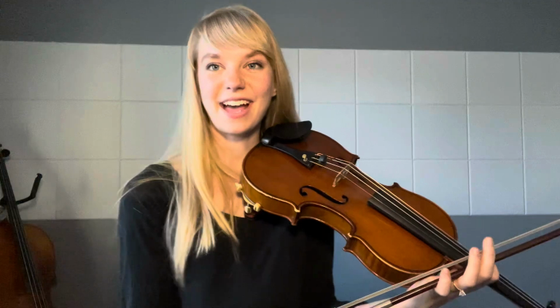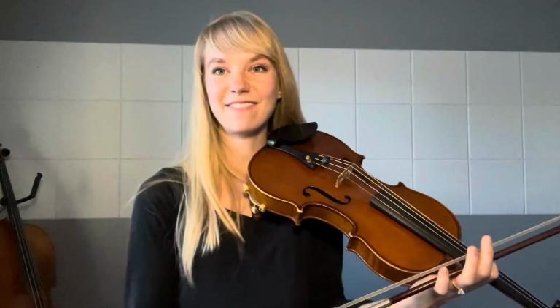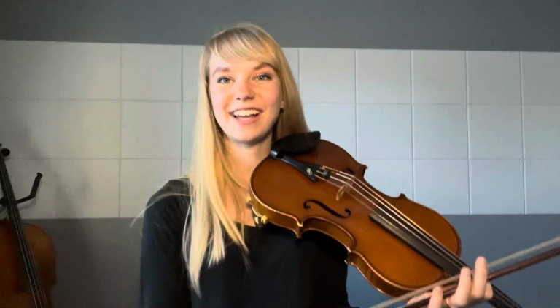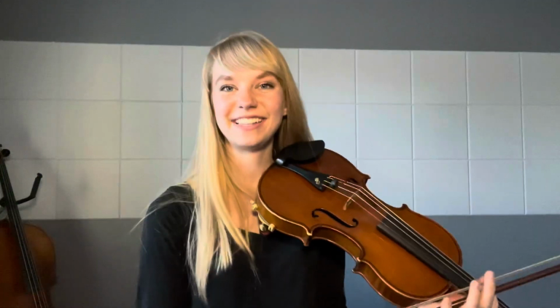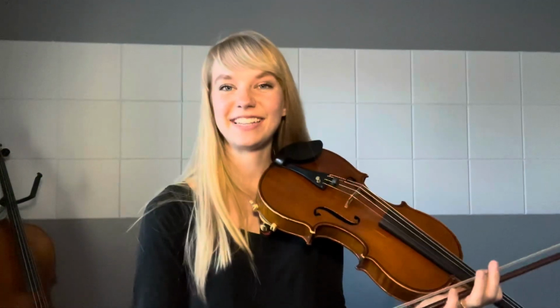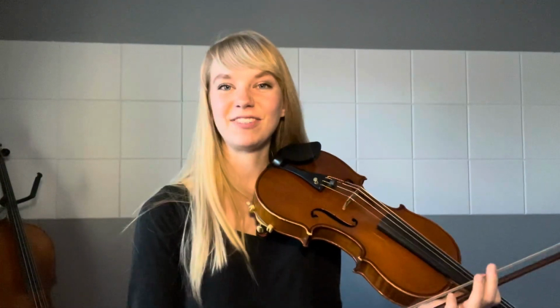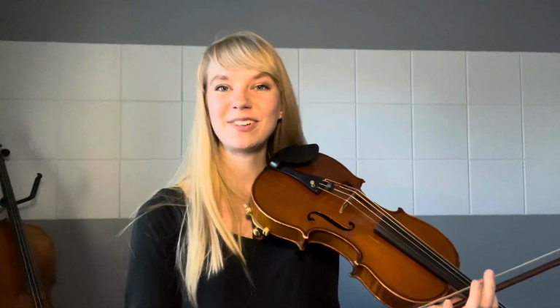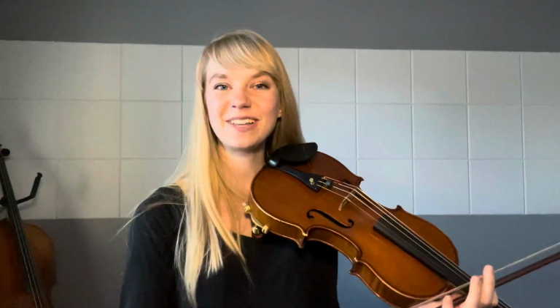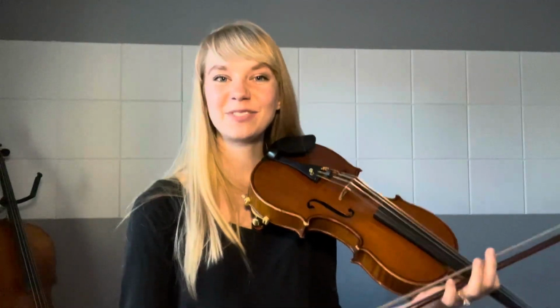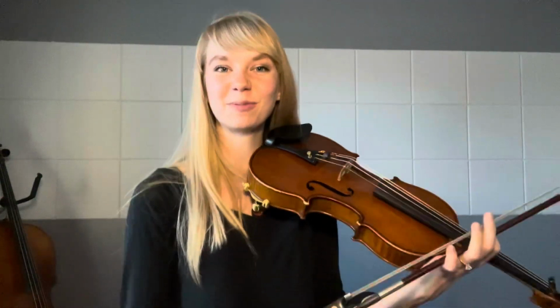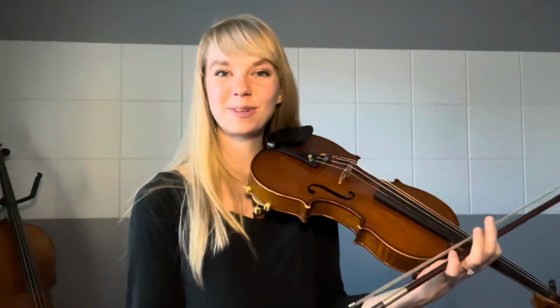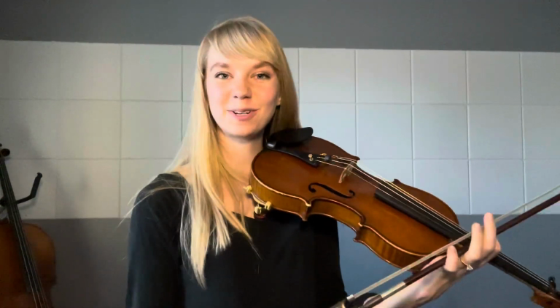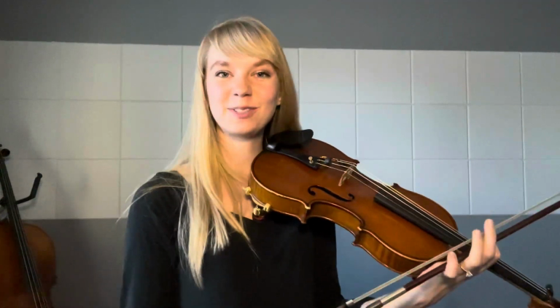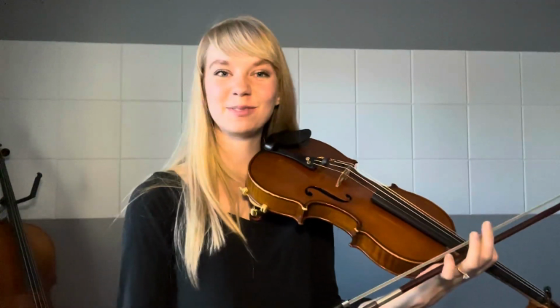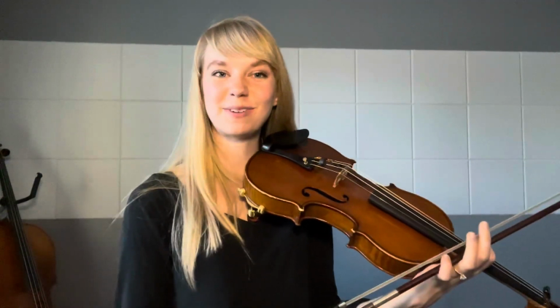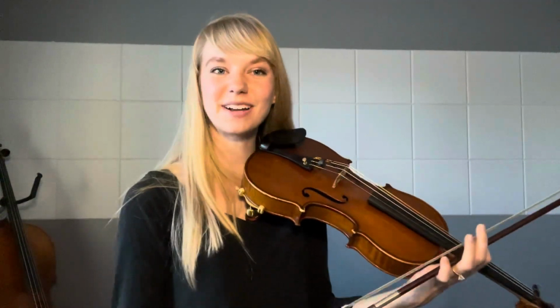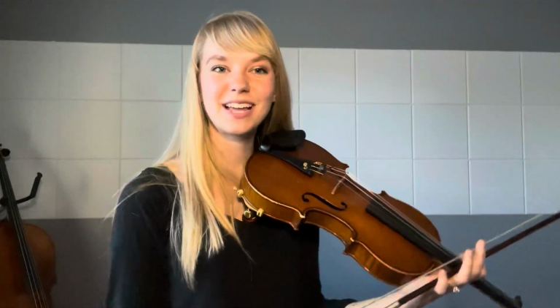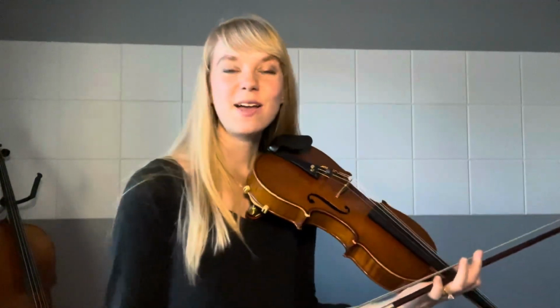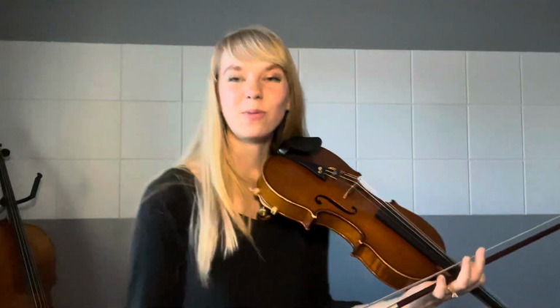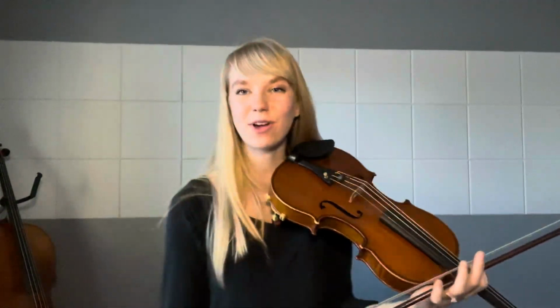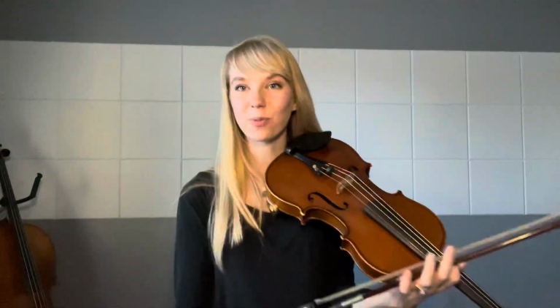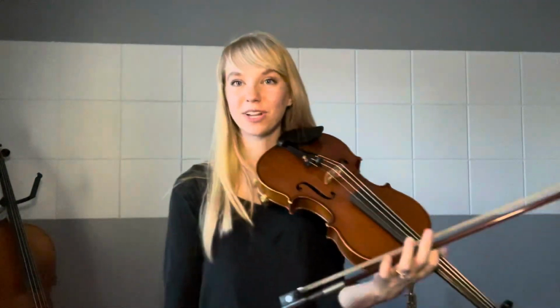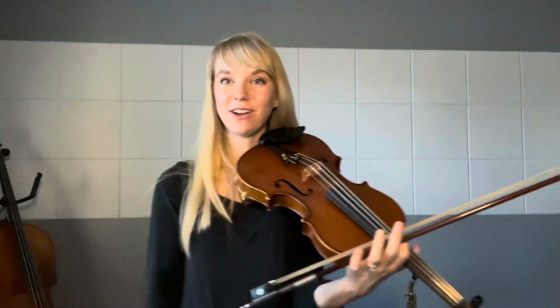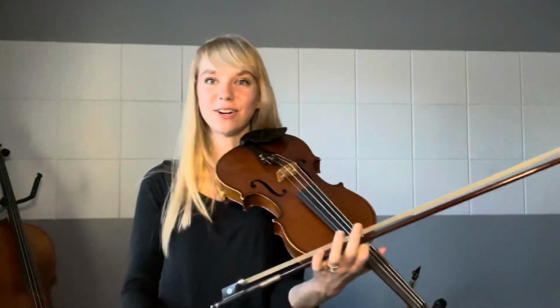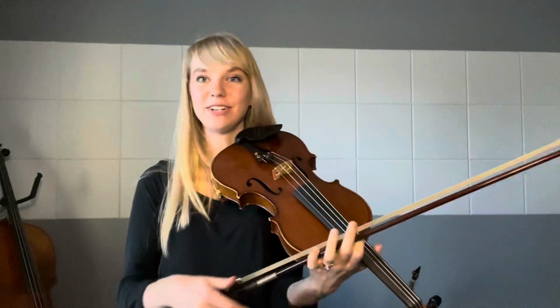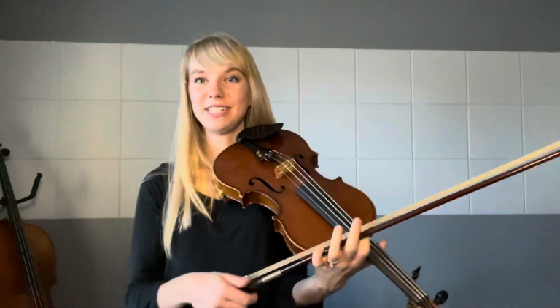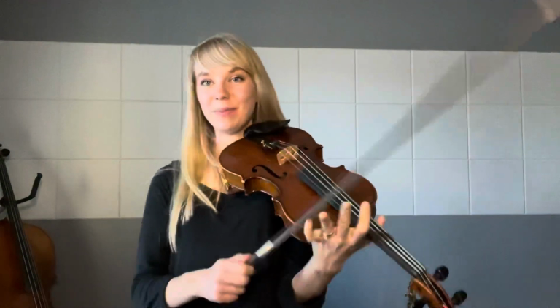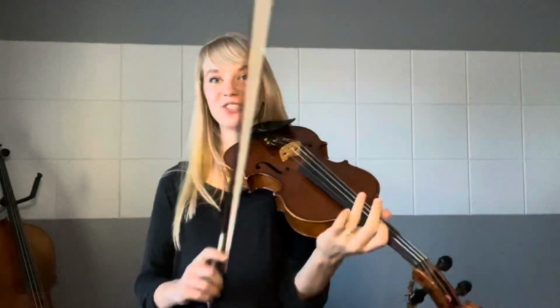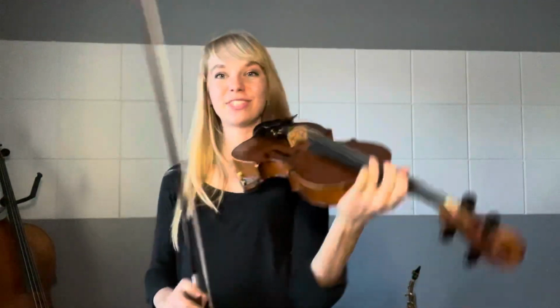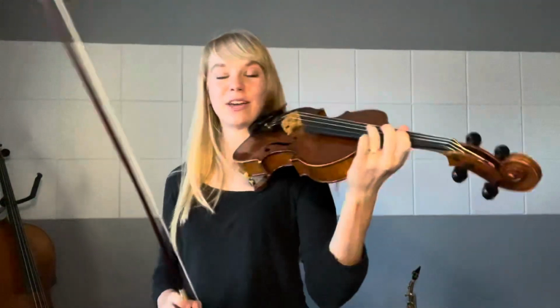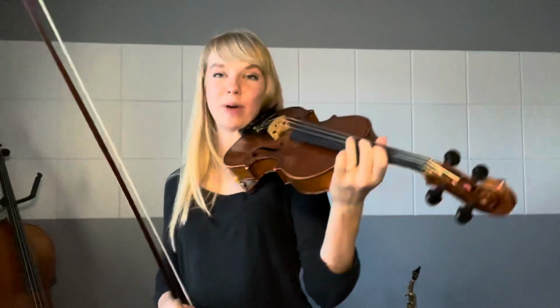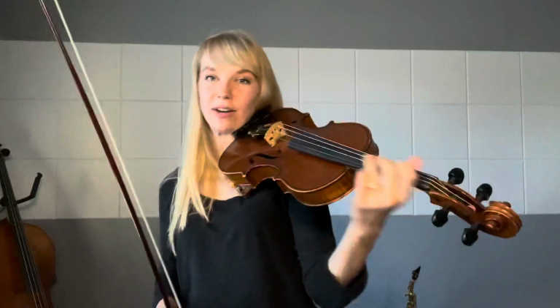Hi violins and violas, this is for Rollercoaster Rock. We are working on our D major scale pattern.